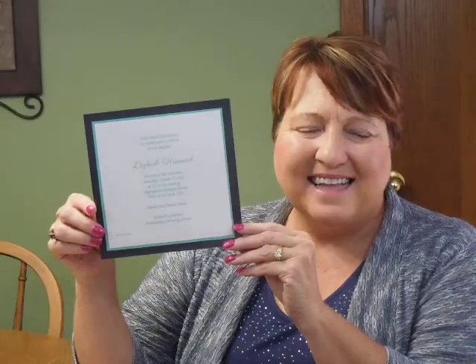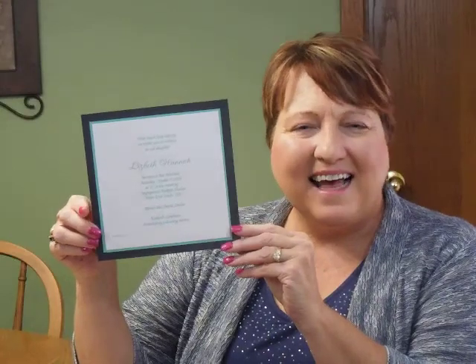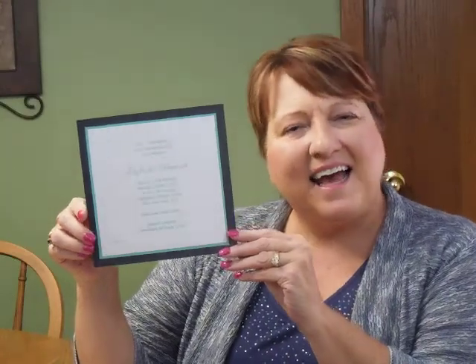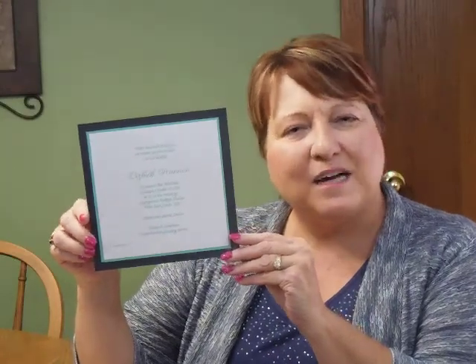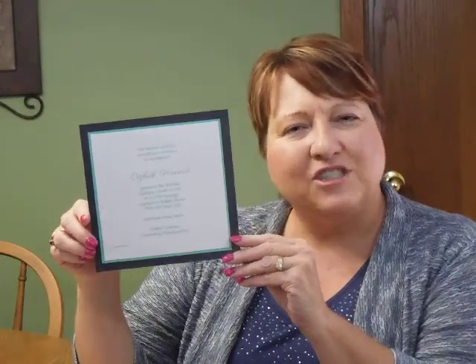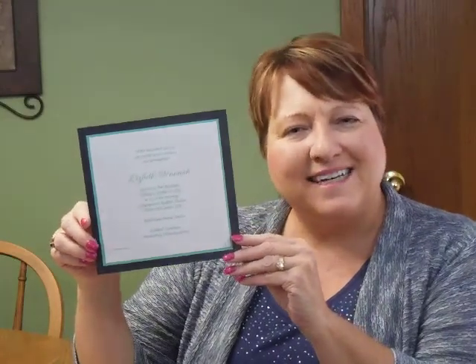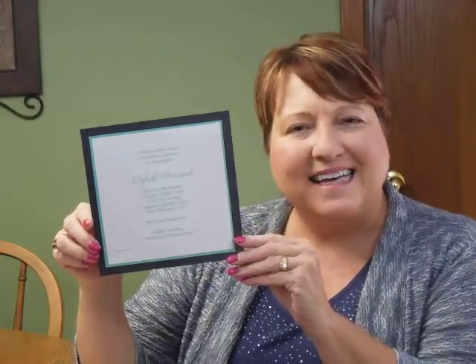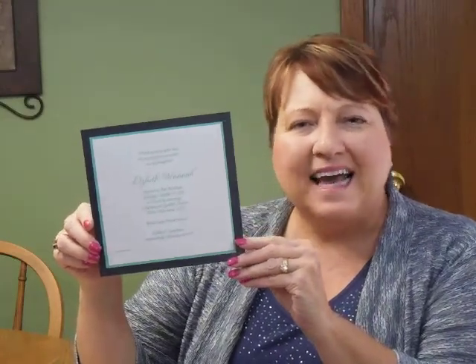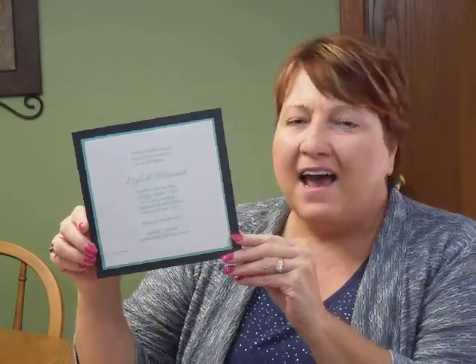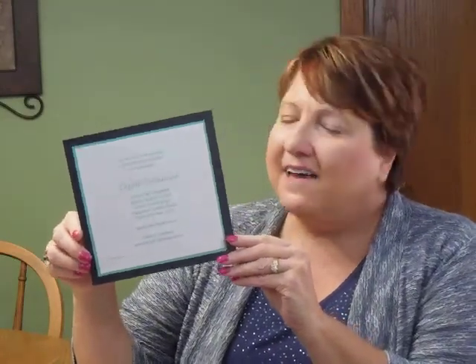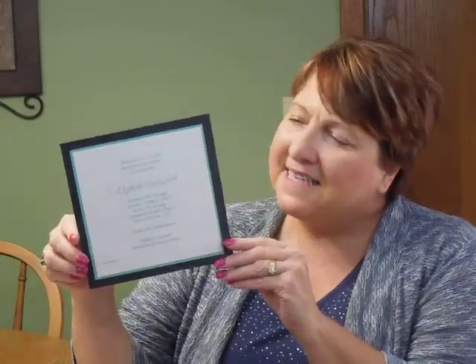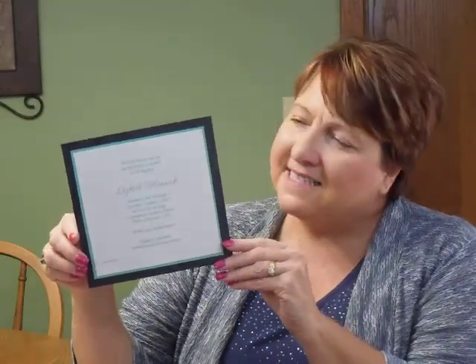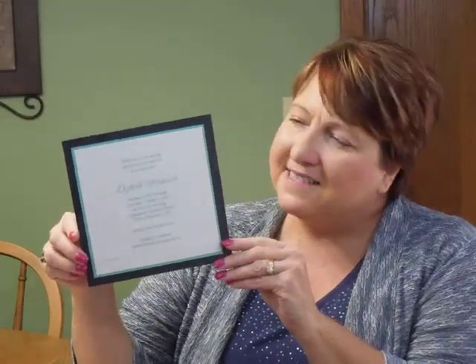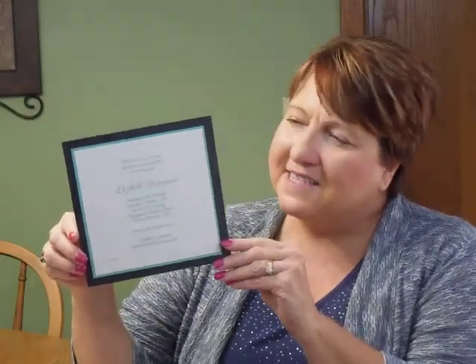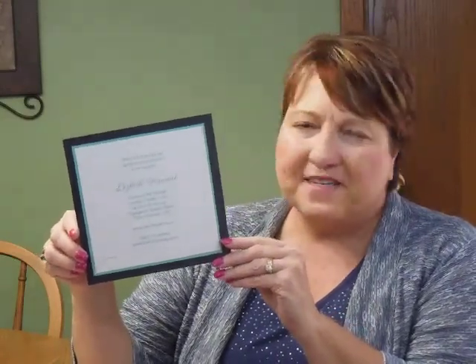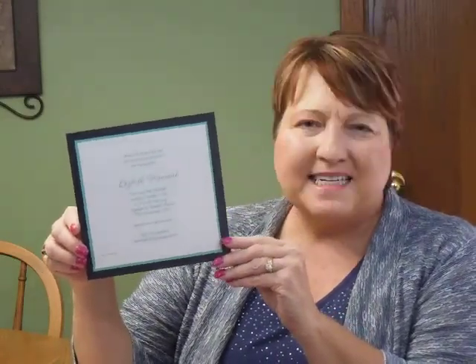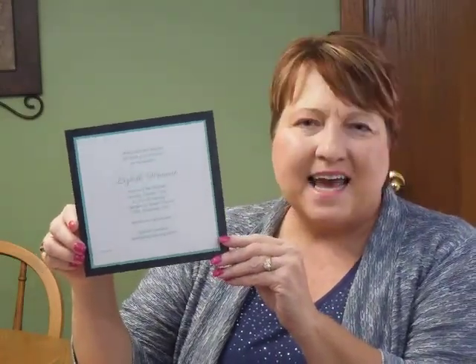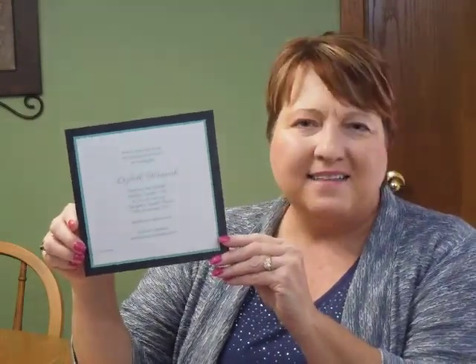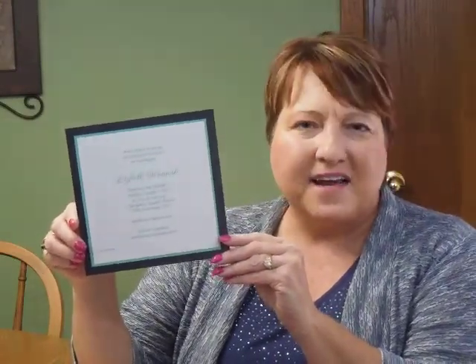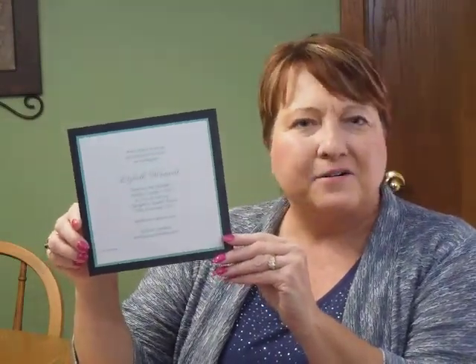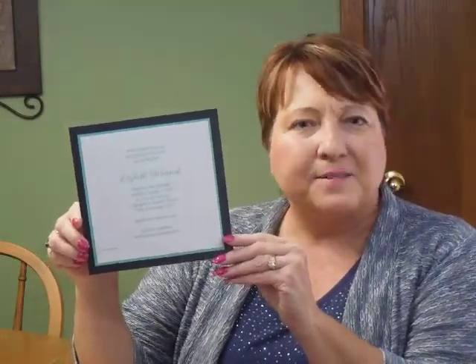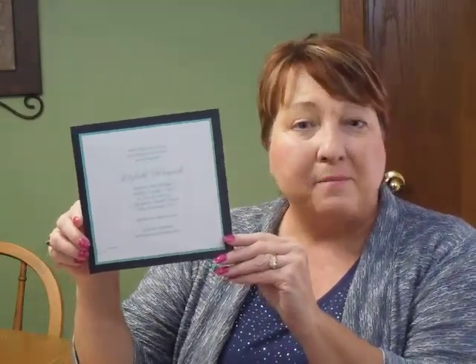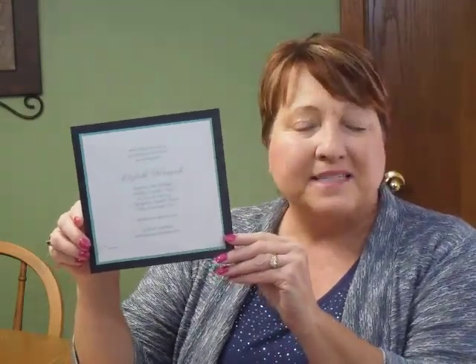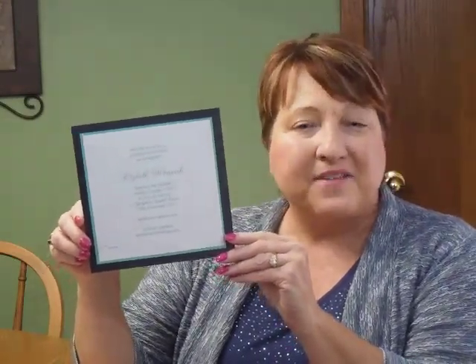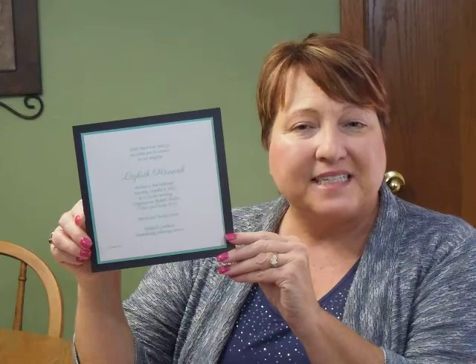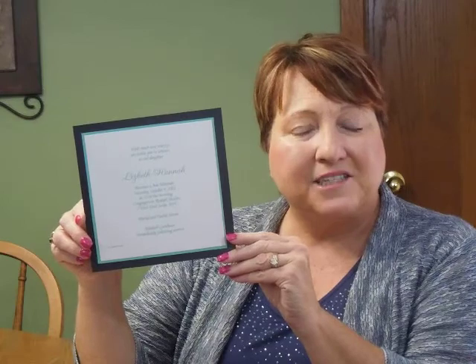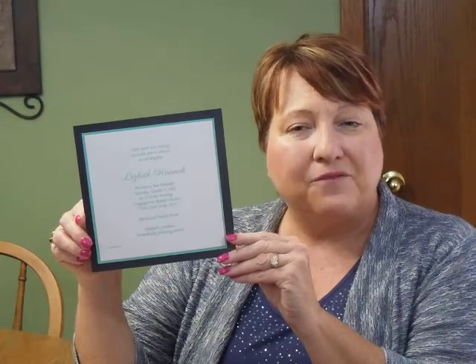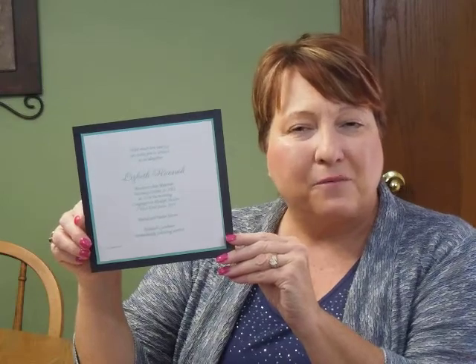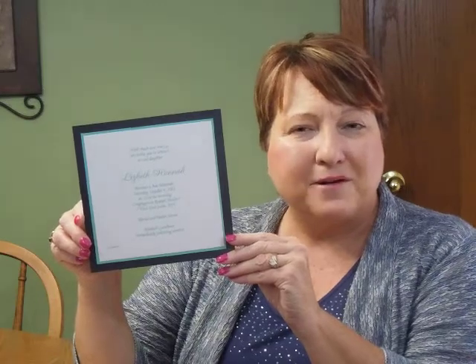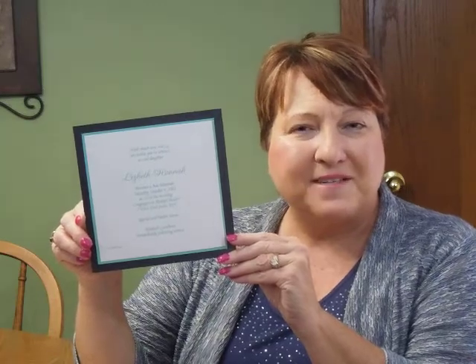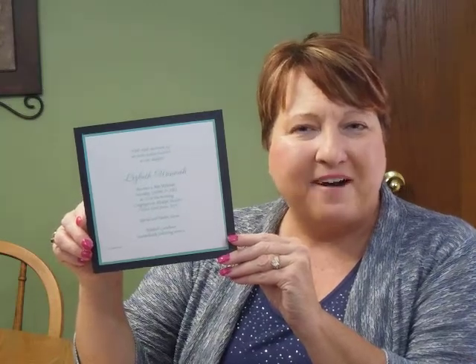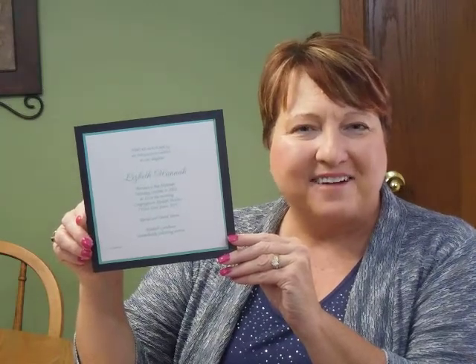Hi, I'm Jeannie, and this is the Sophisticated Layers Bat Mitzvah invitation from Carlson Craft.